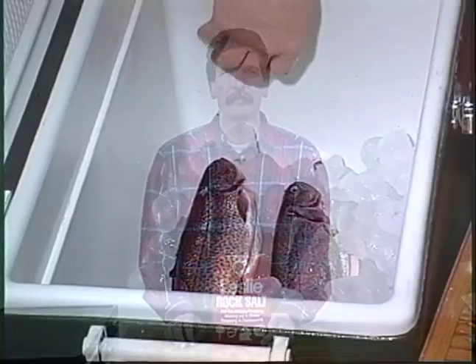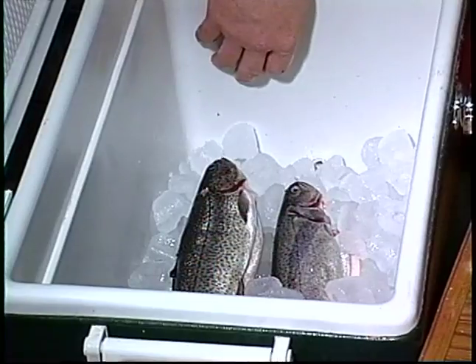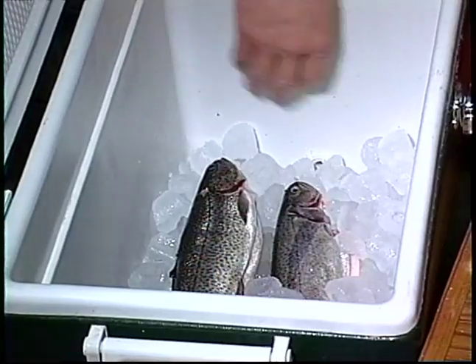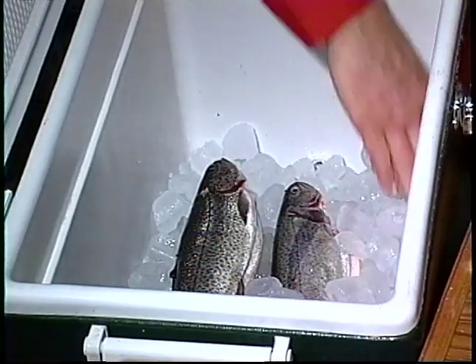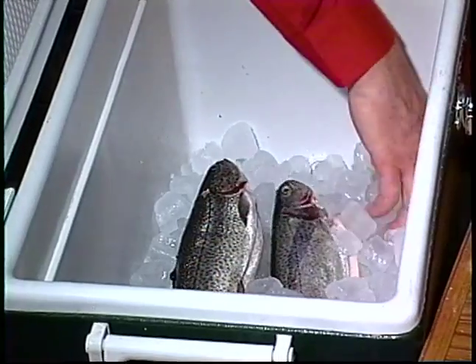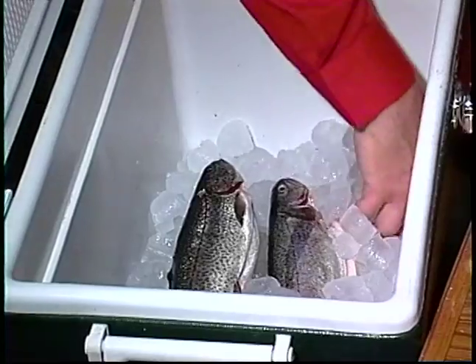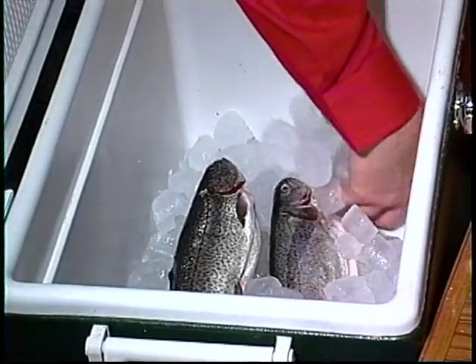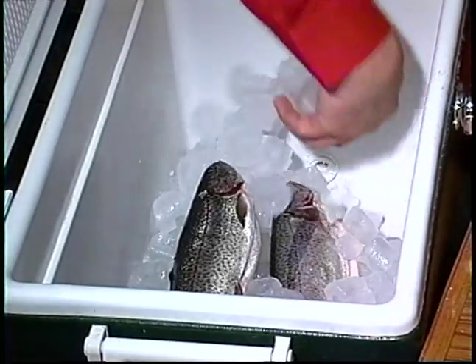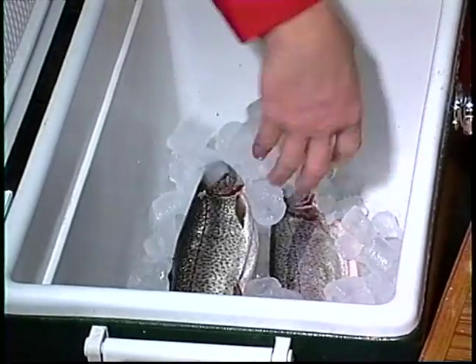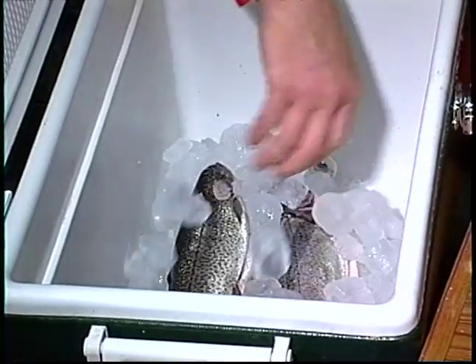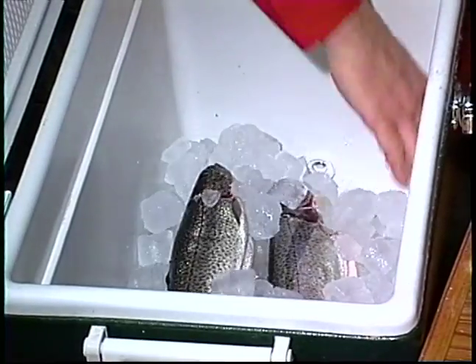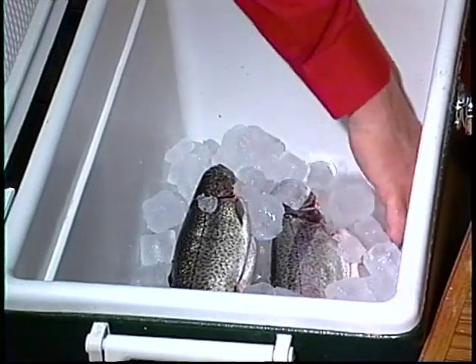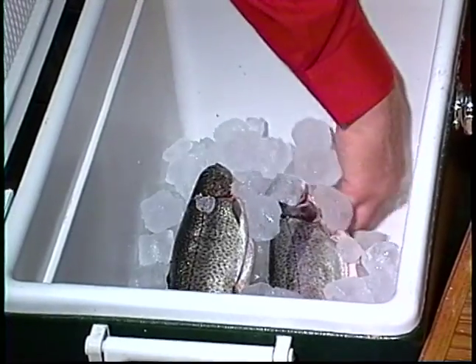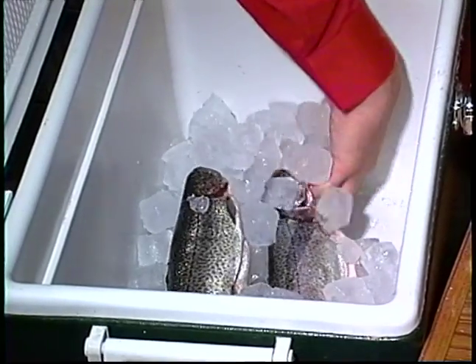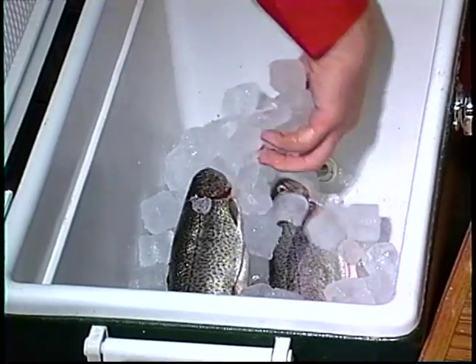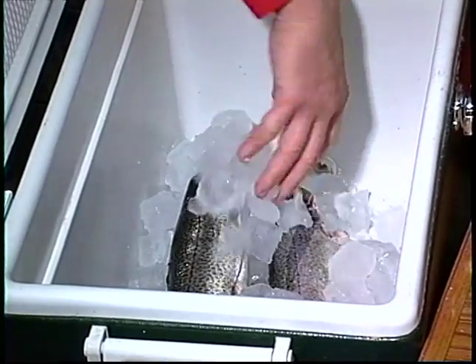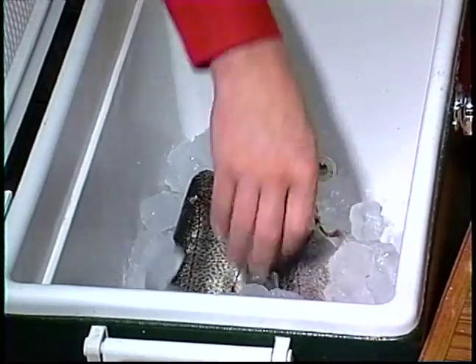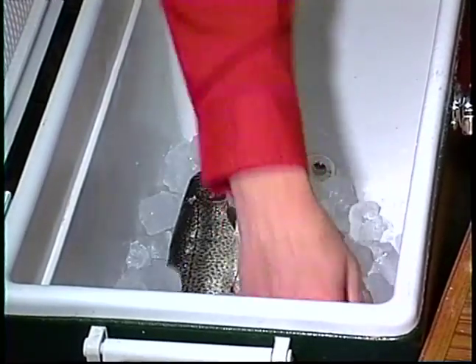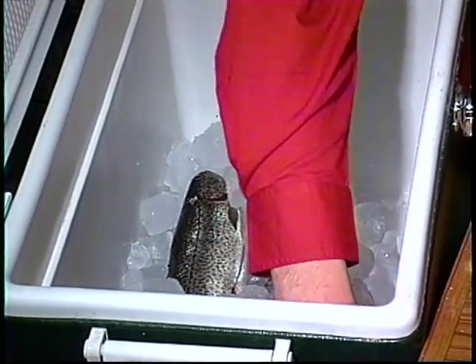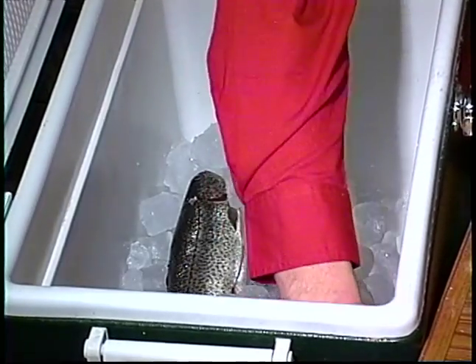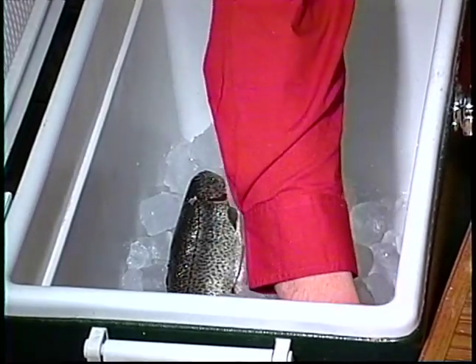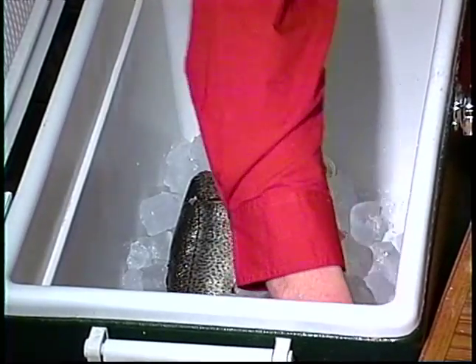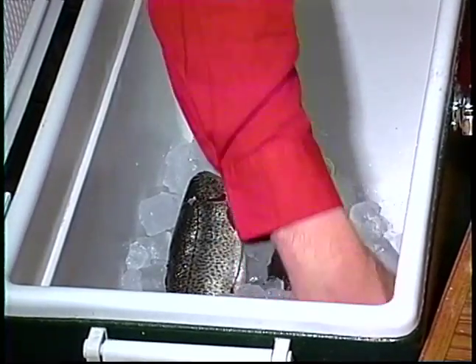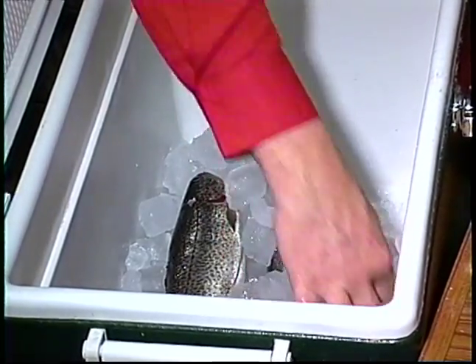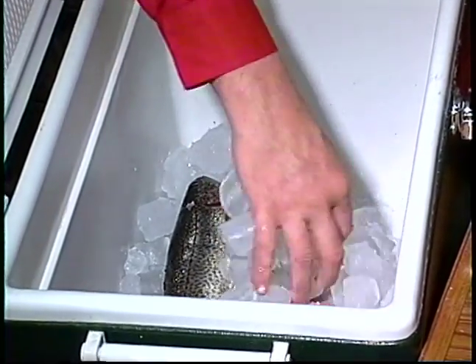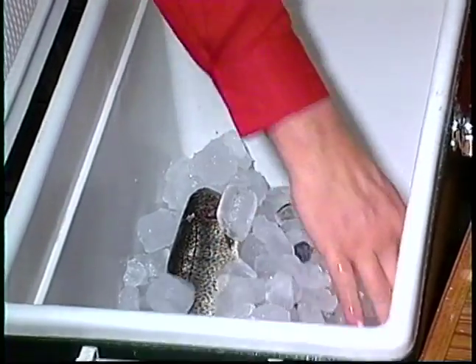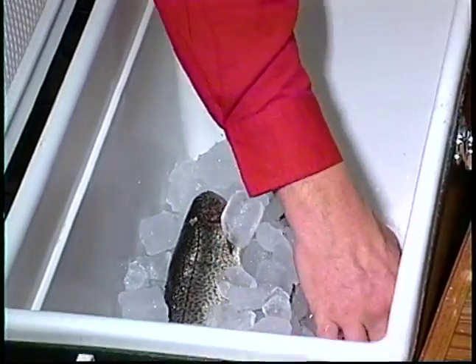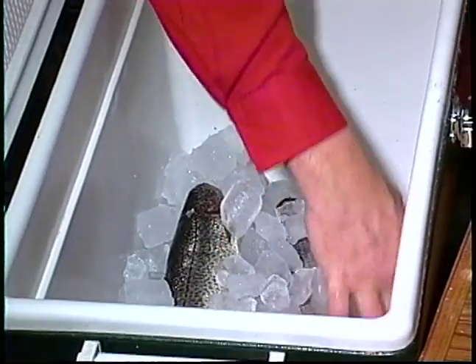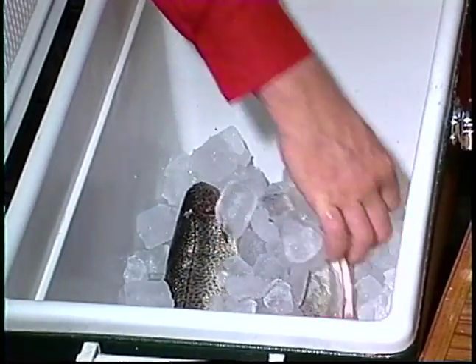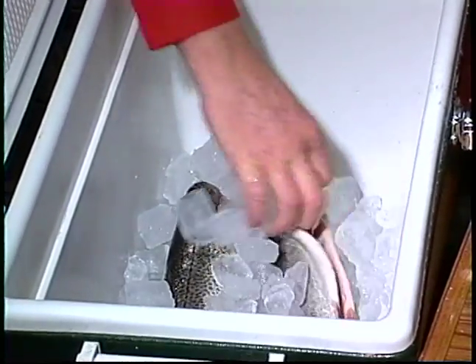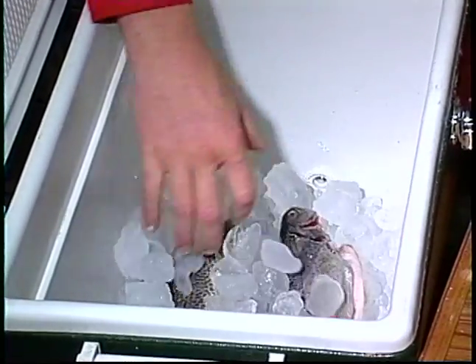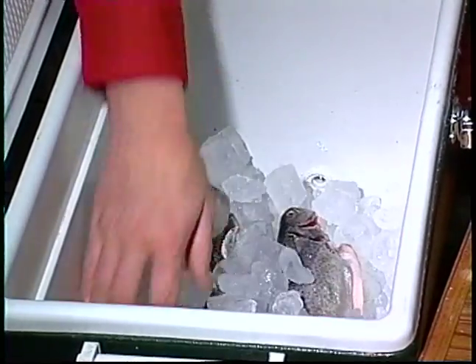Don't let your fish swim in ice water. Drain your tank and keep it on ice.